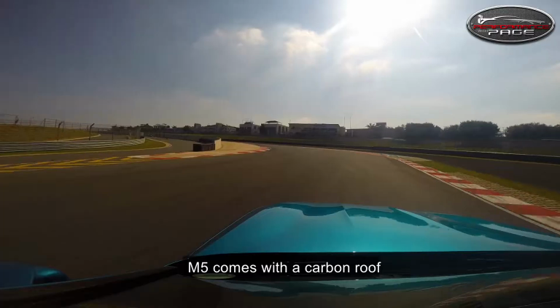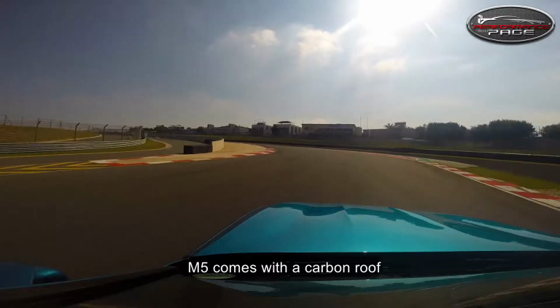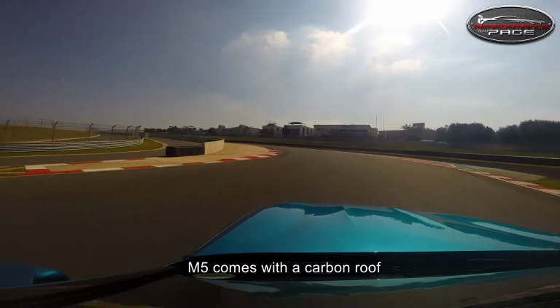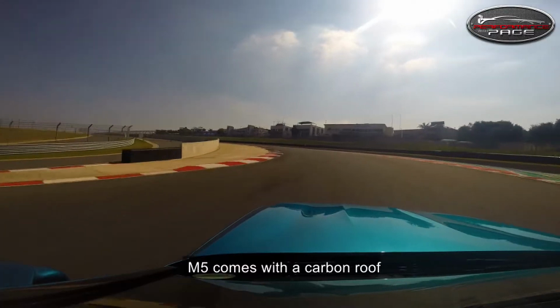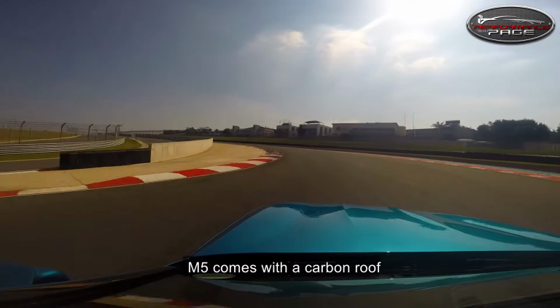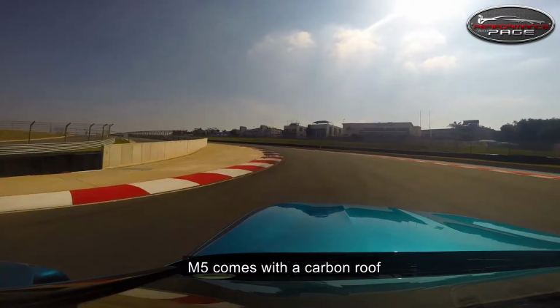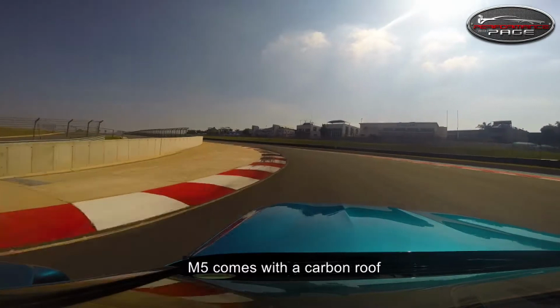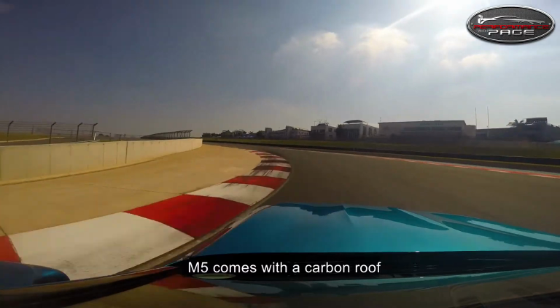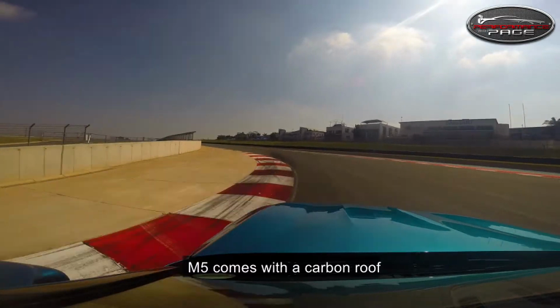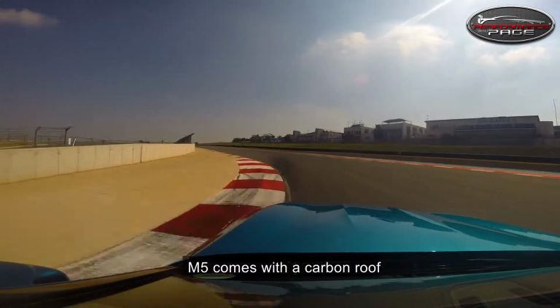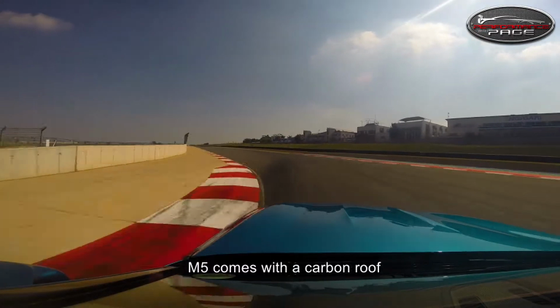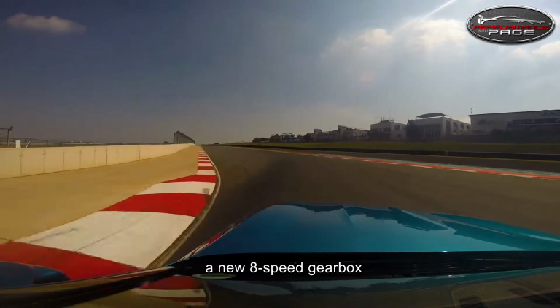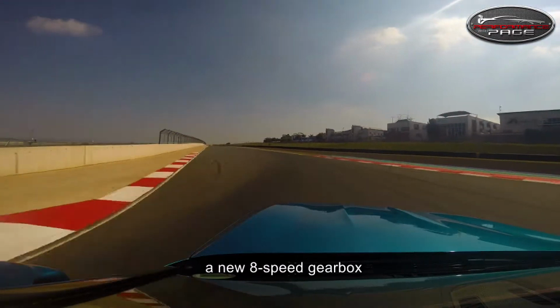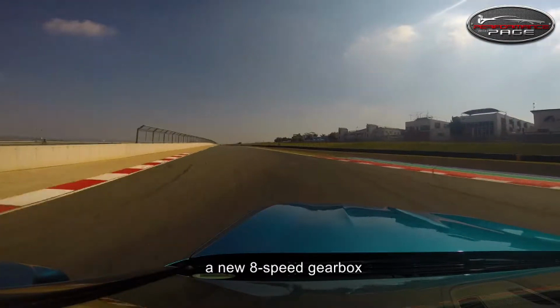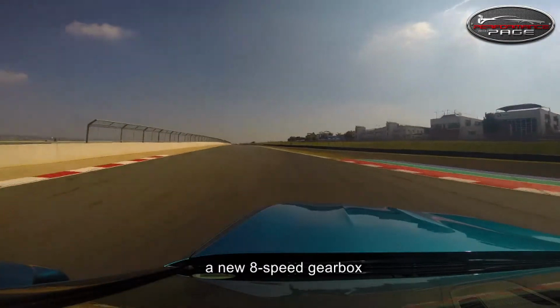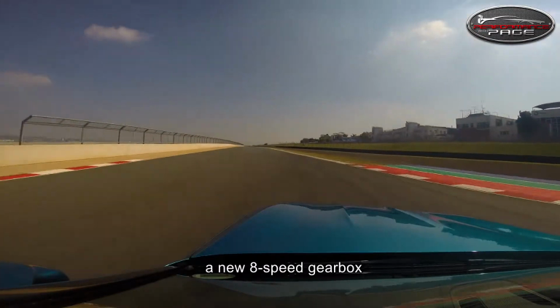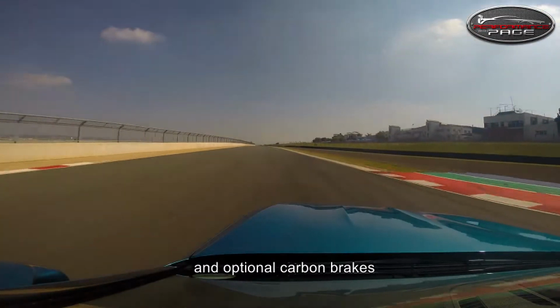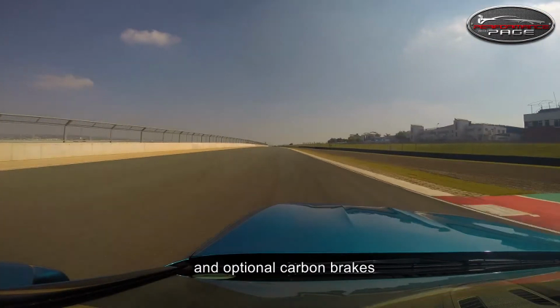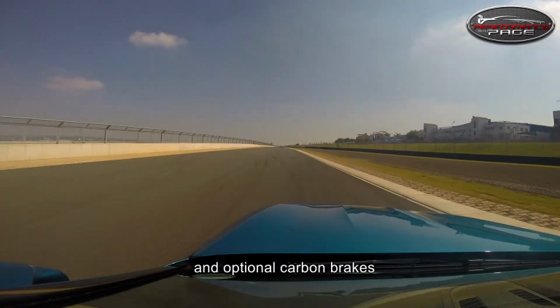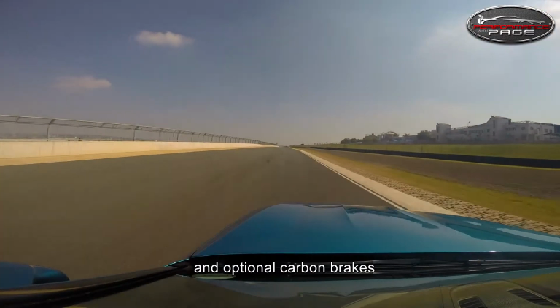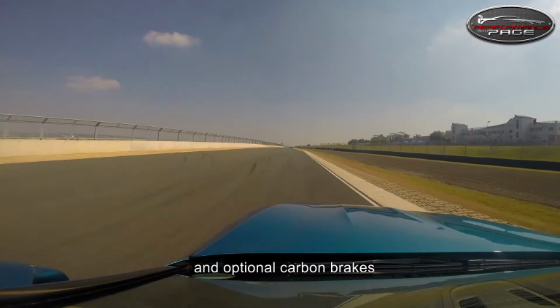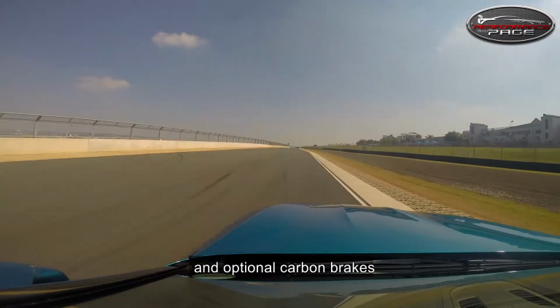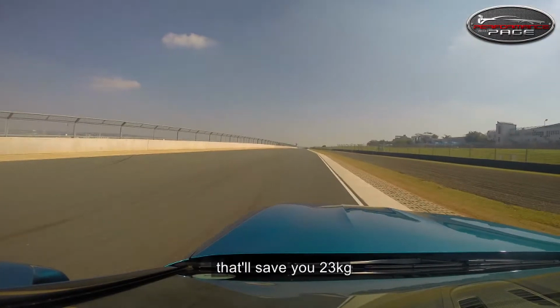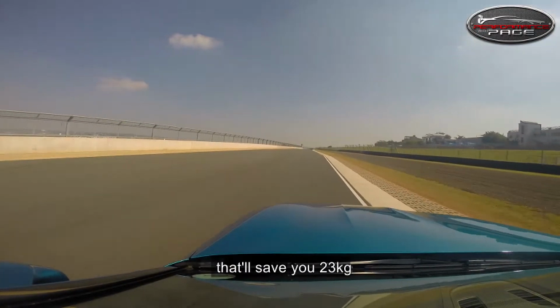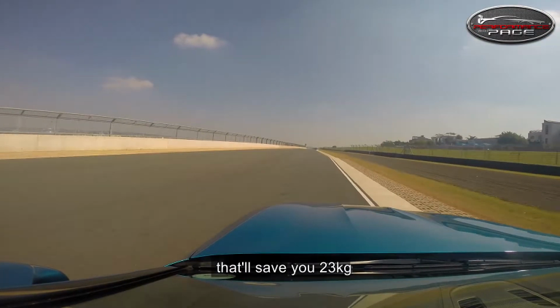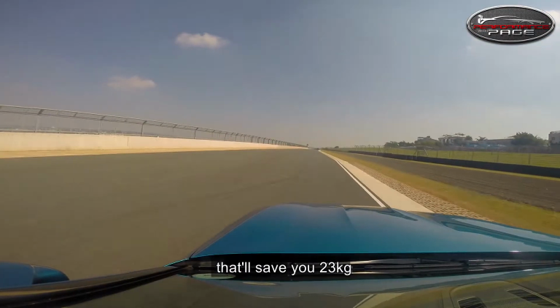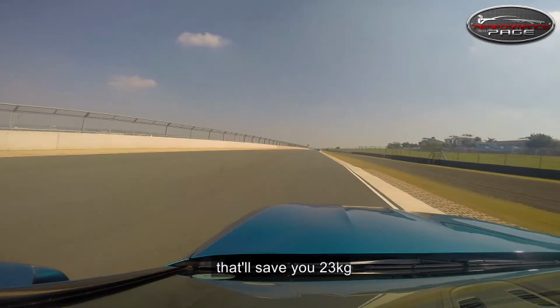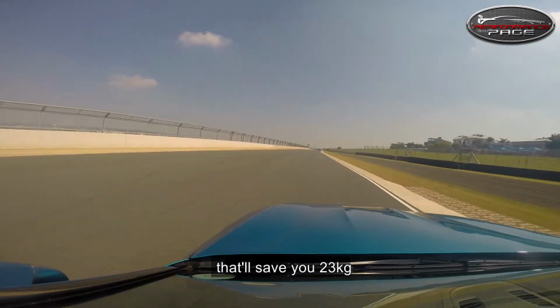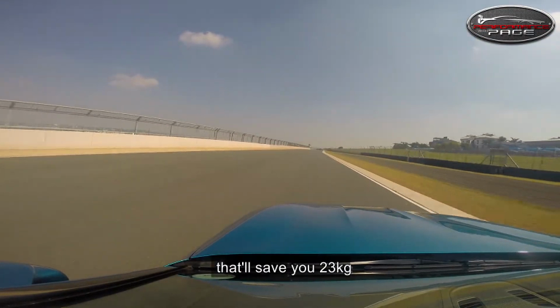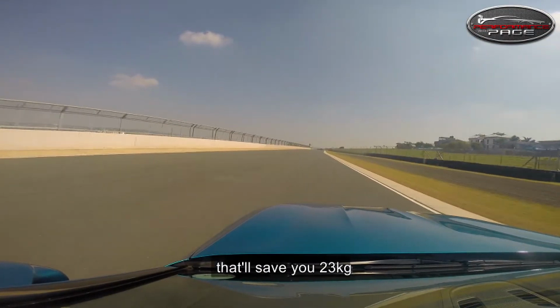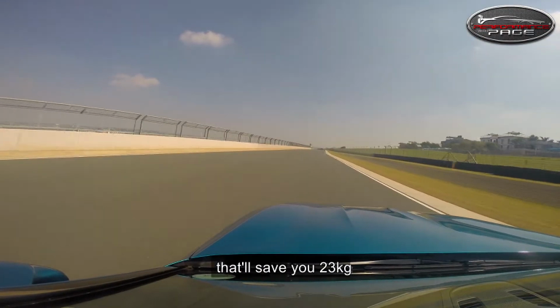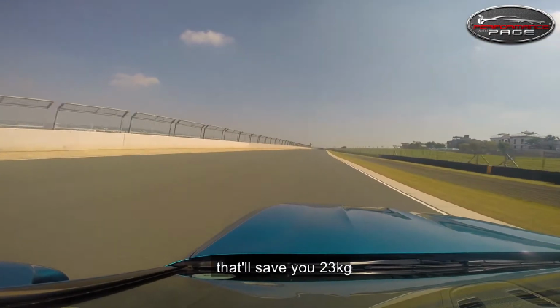The M5 comes with a carbon roof, a new eight-speed gearbox, and optional carbon brakes that'll save you 23 kilograms.